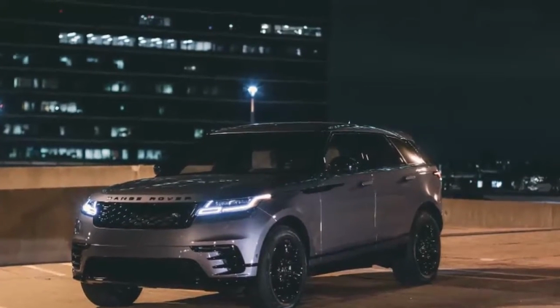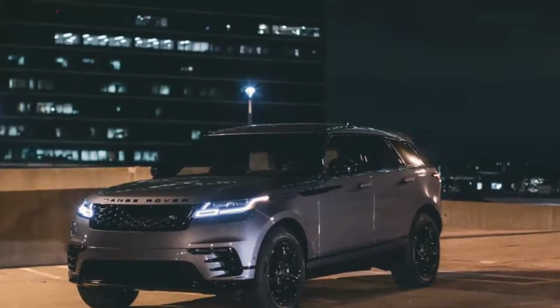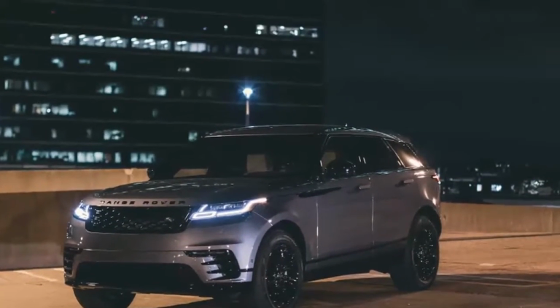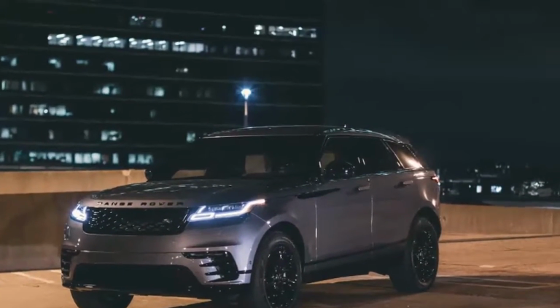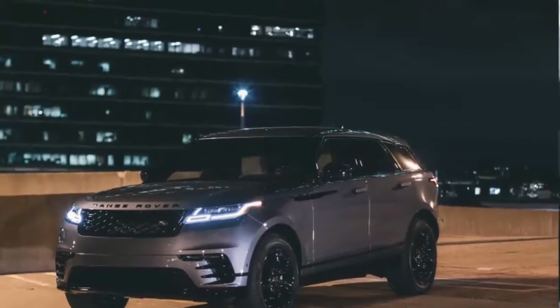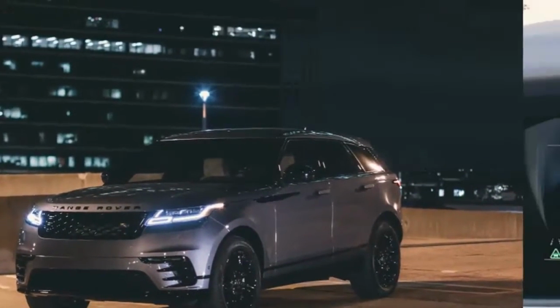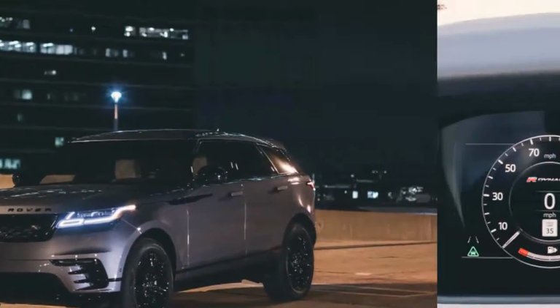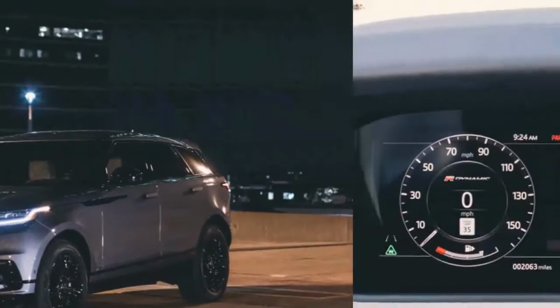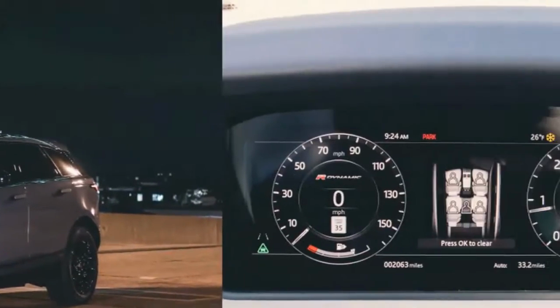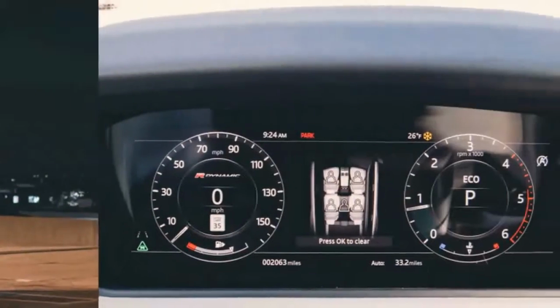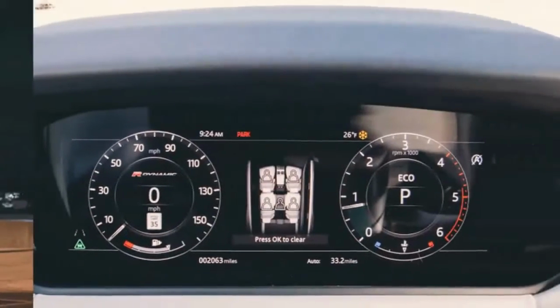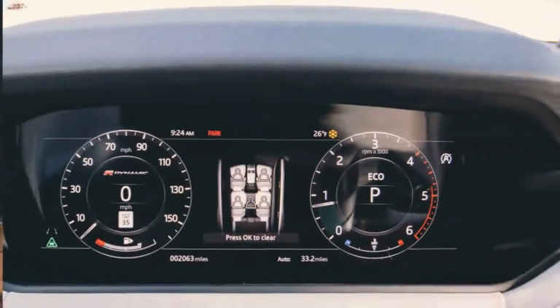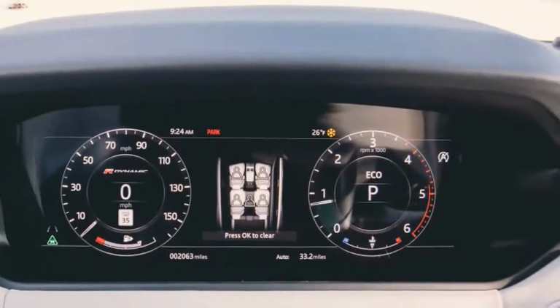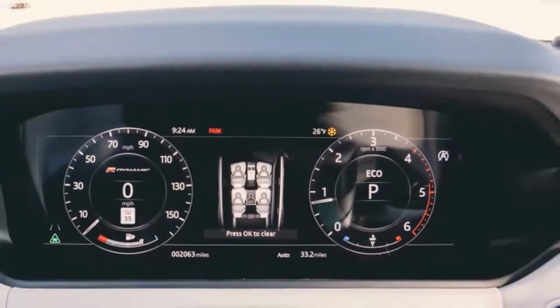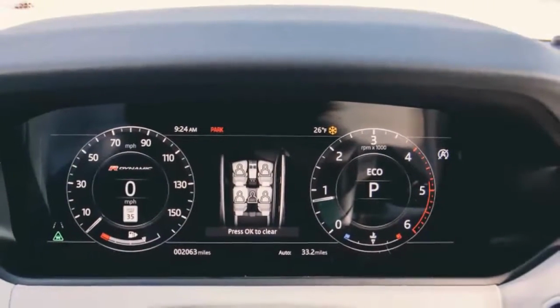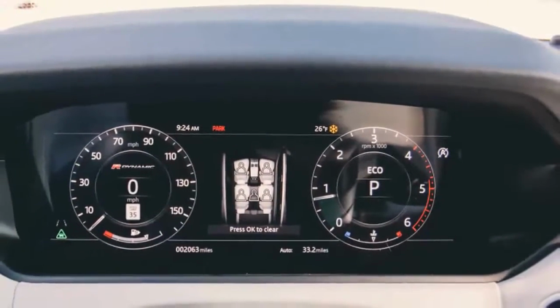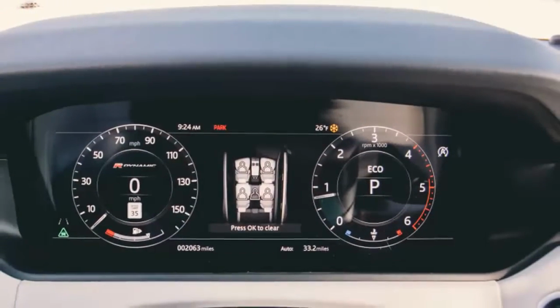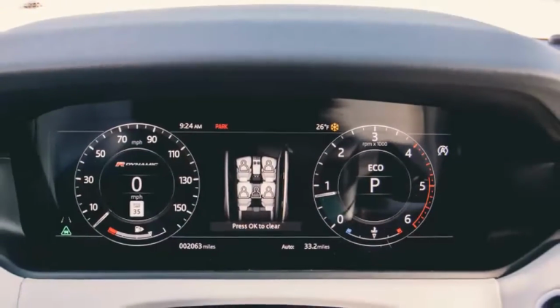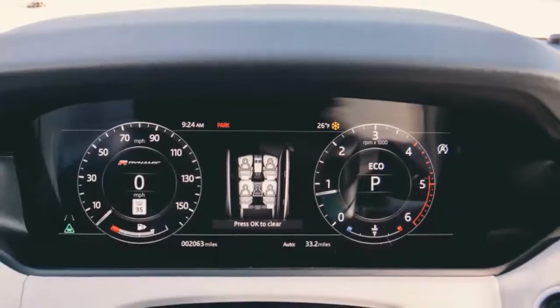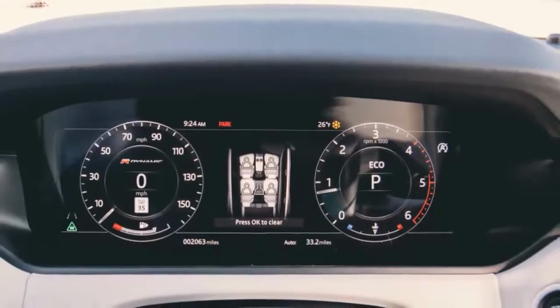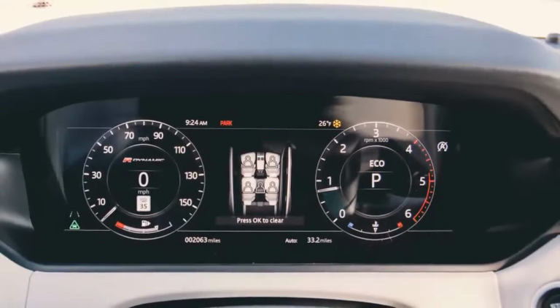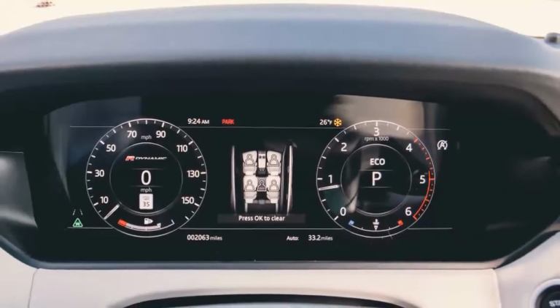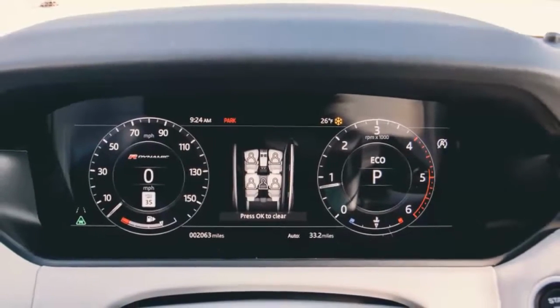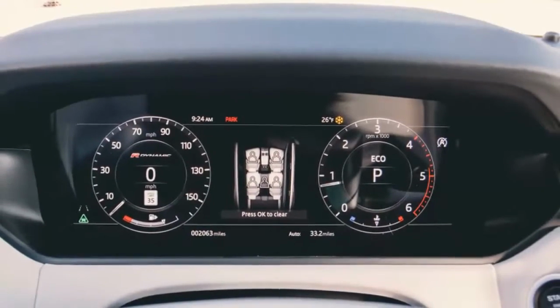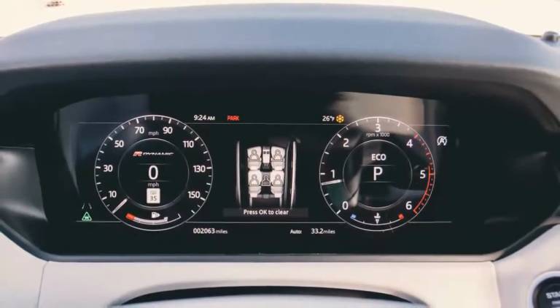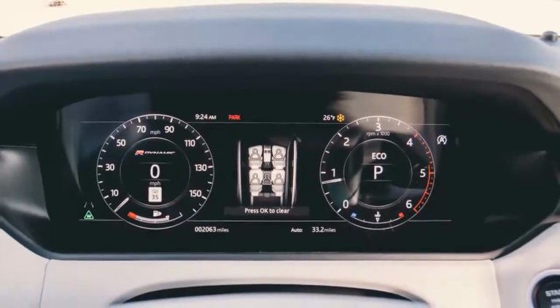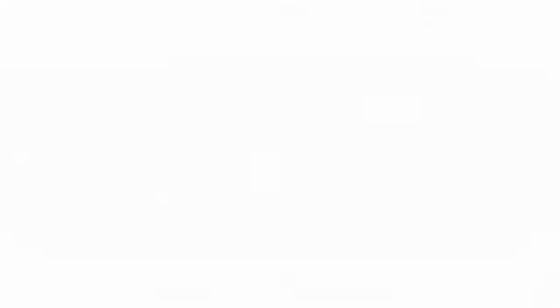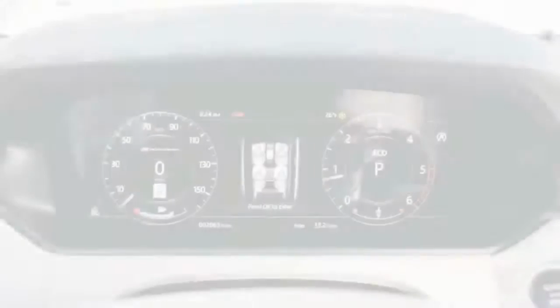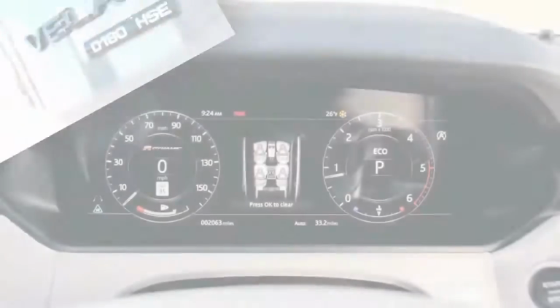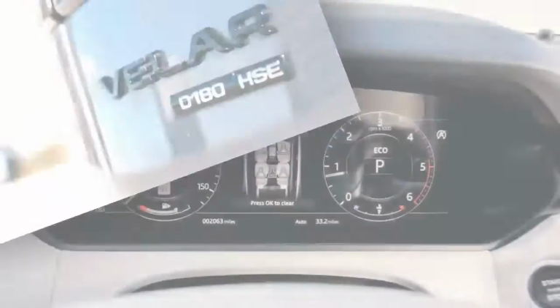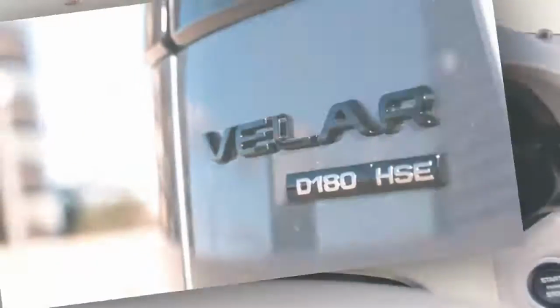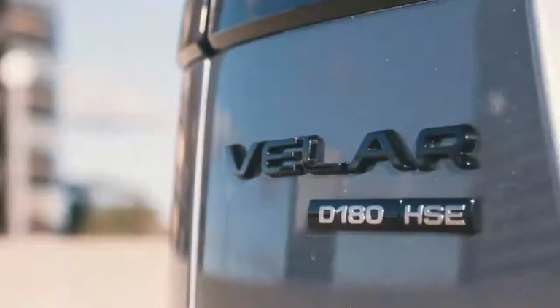Land Rover says it made extensive use of aluminum in the Velar's construction to save weight and improve efficiency and performance.